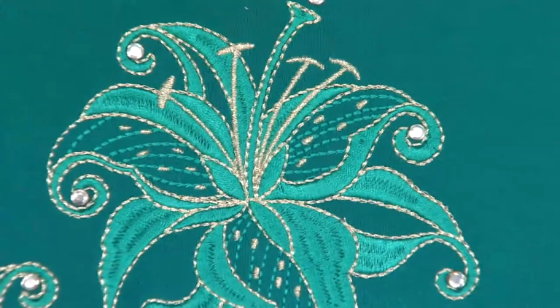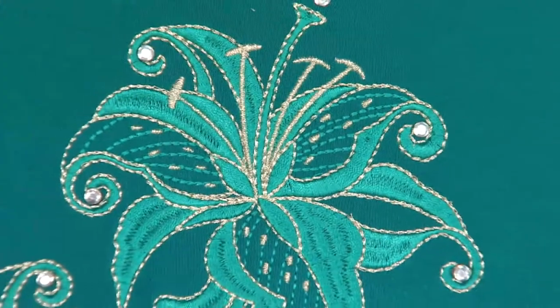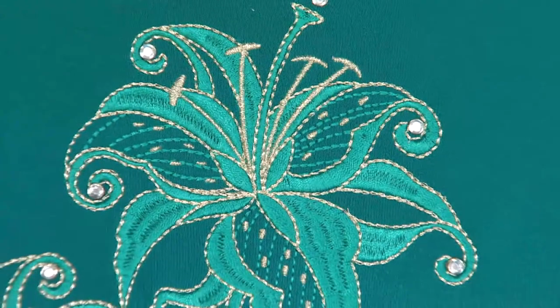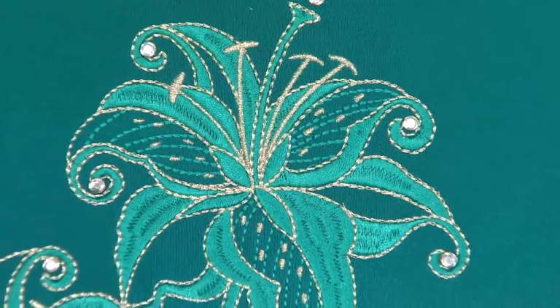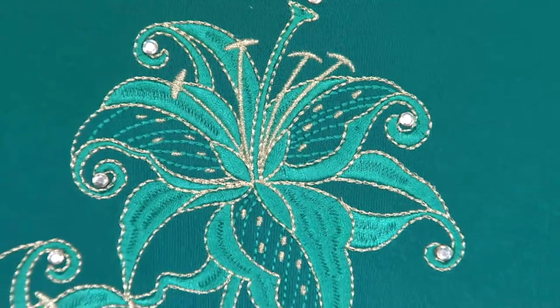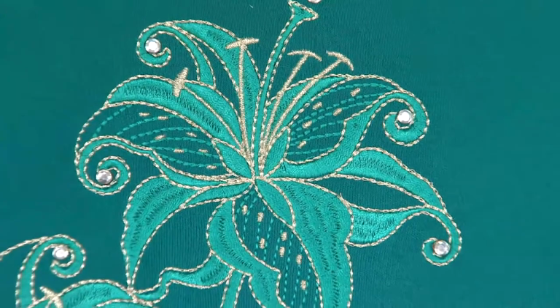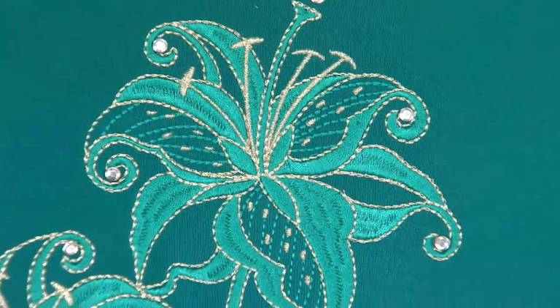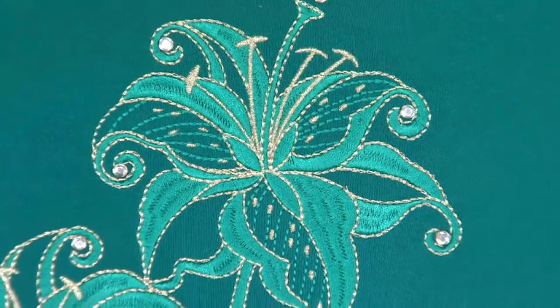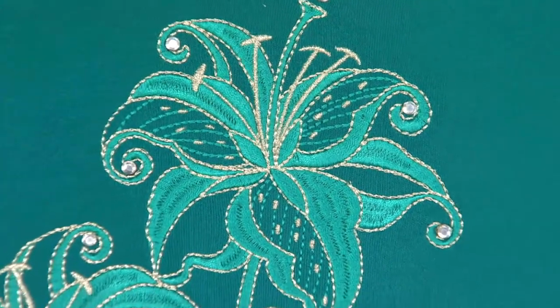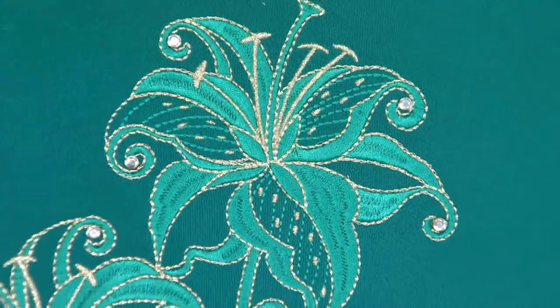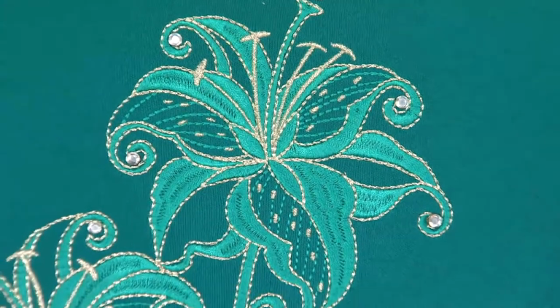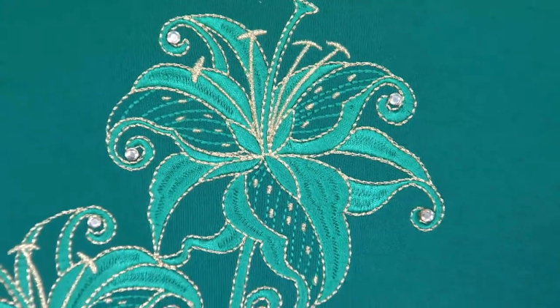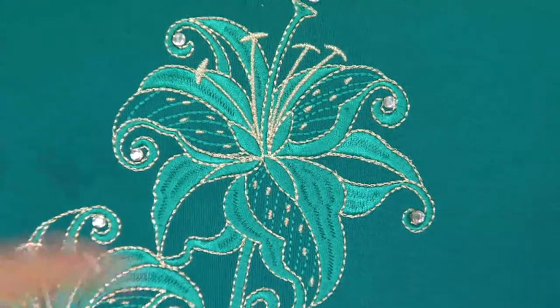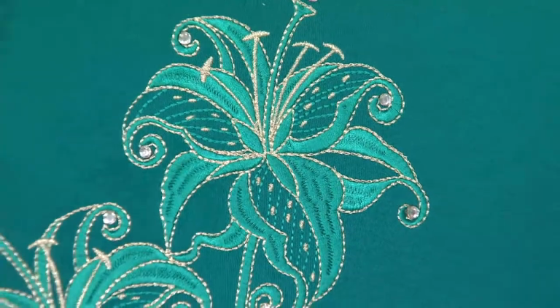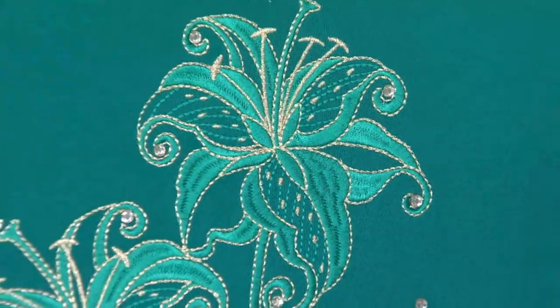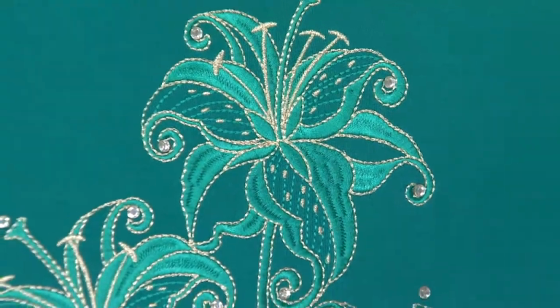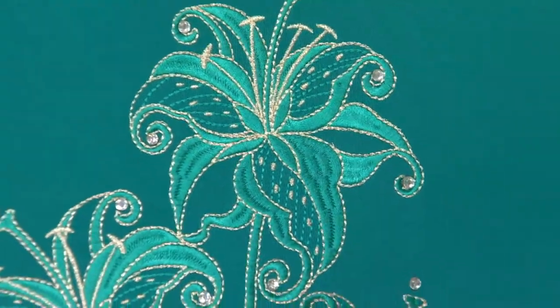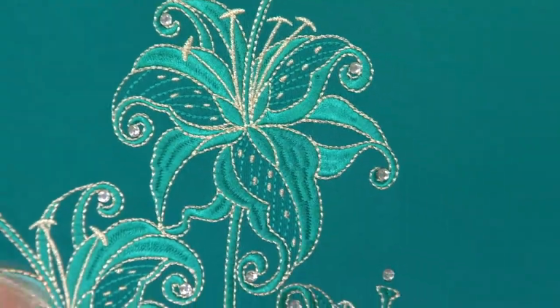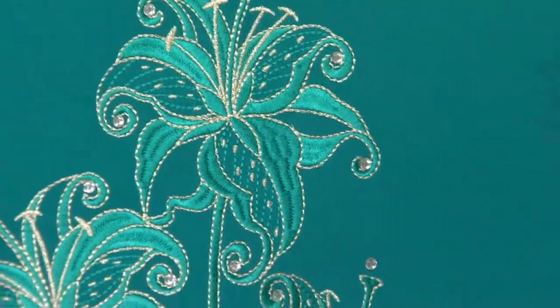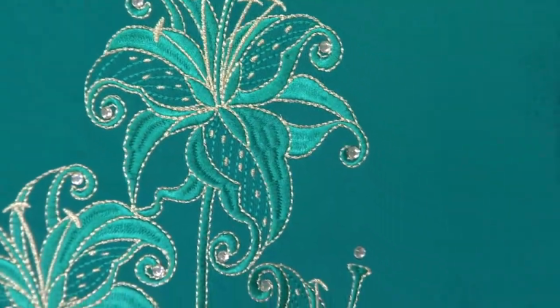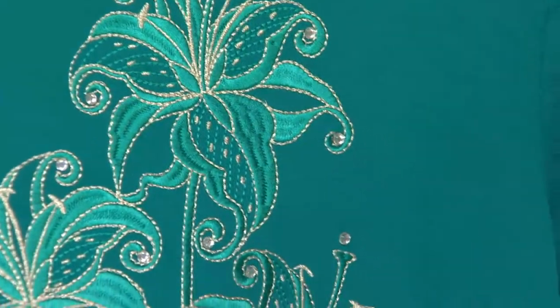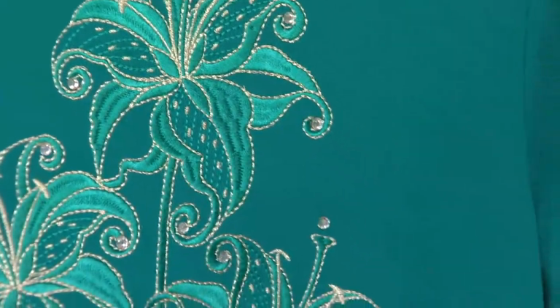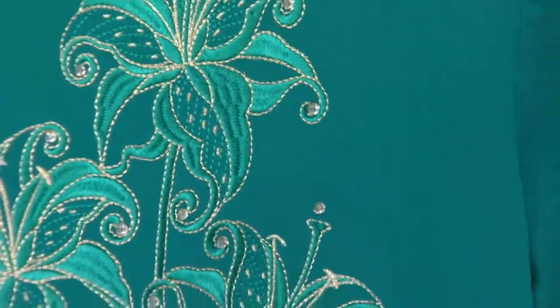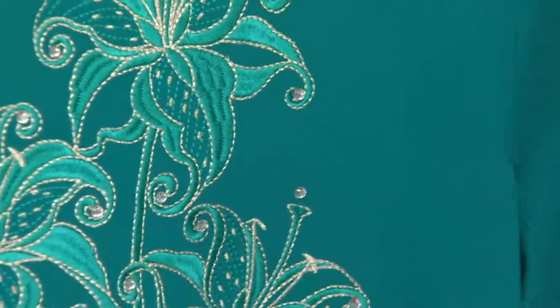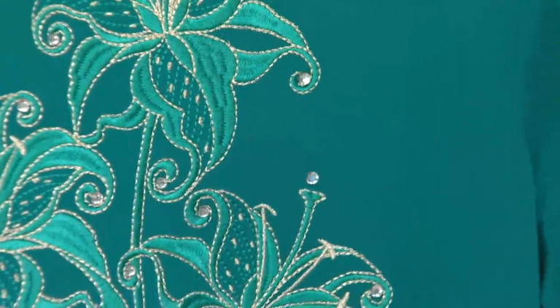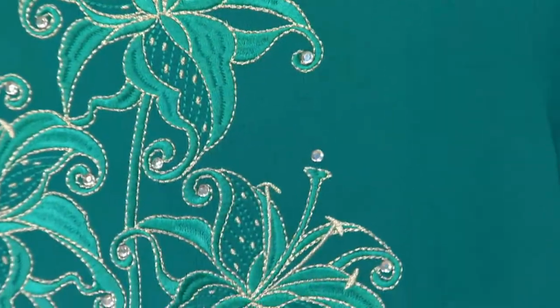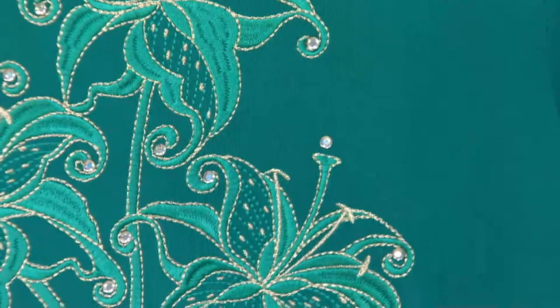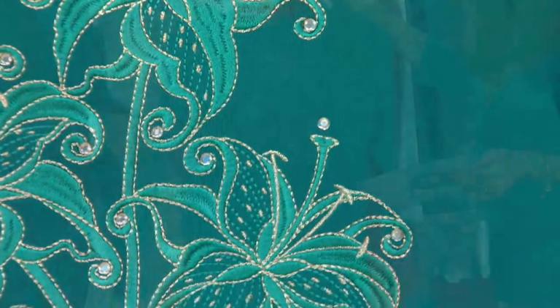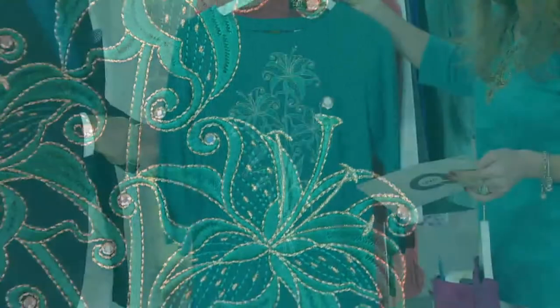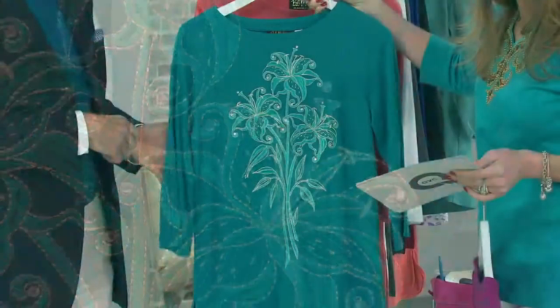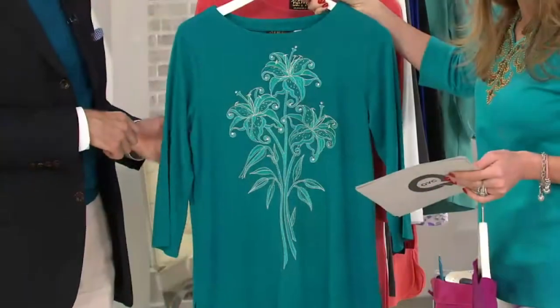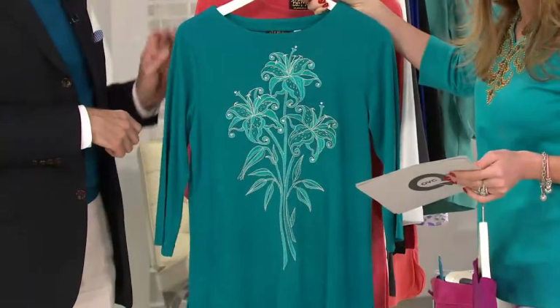The next one is the dark turquoise, available in extra extra small through 1X, and also a tiger lily. Very pretty — look at those crystals.